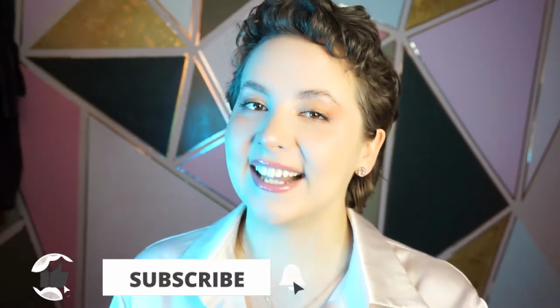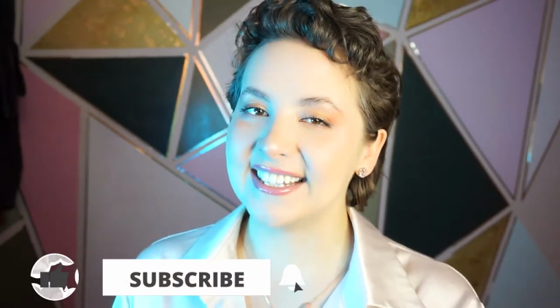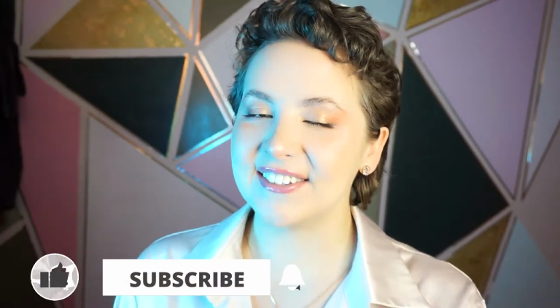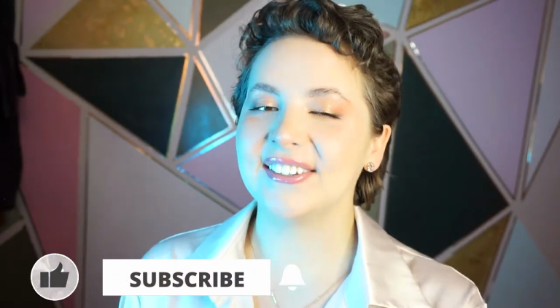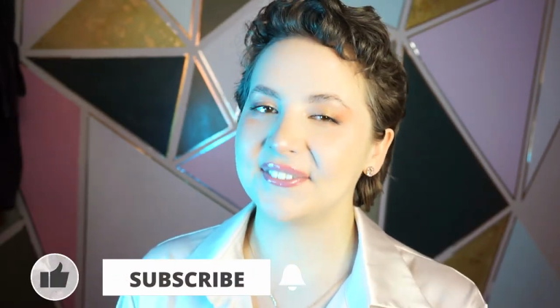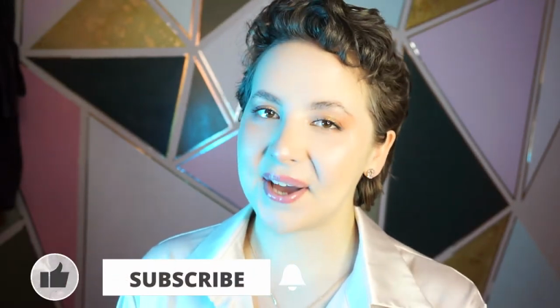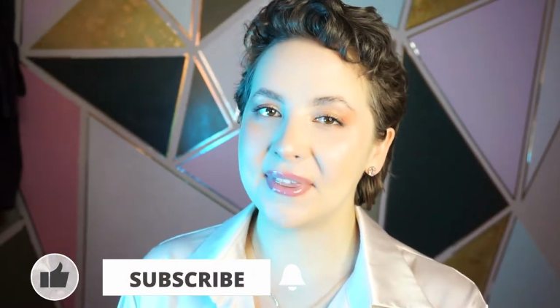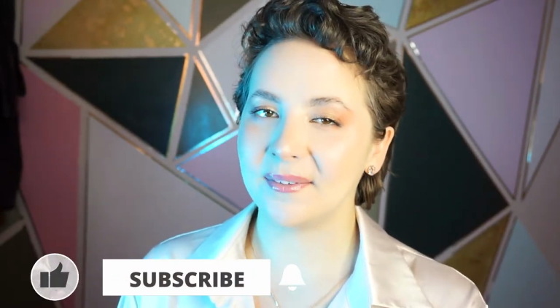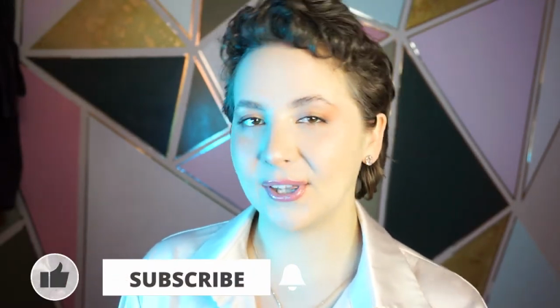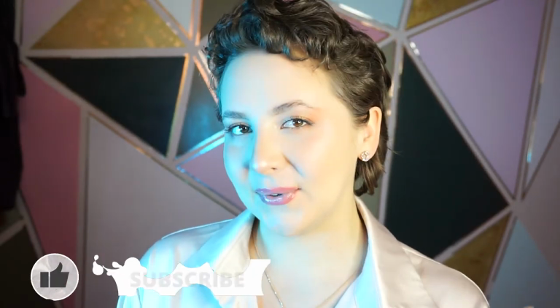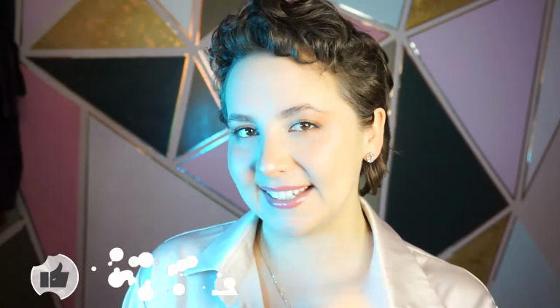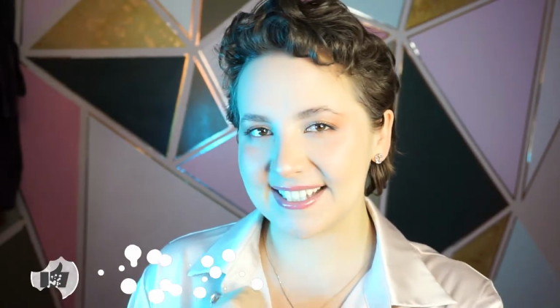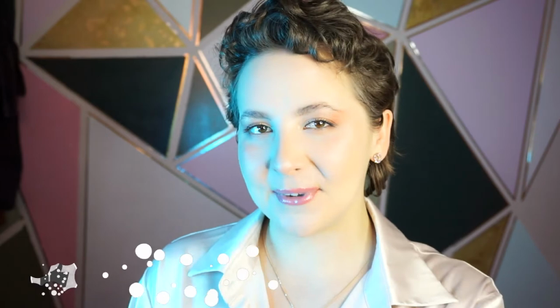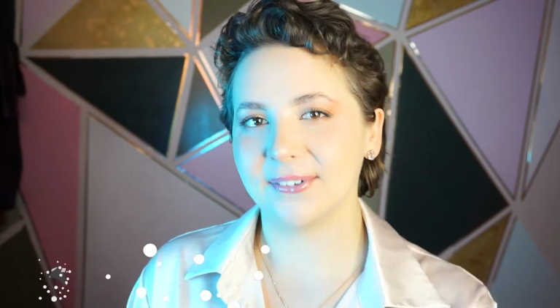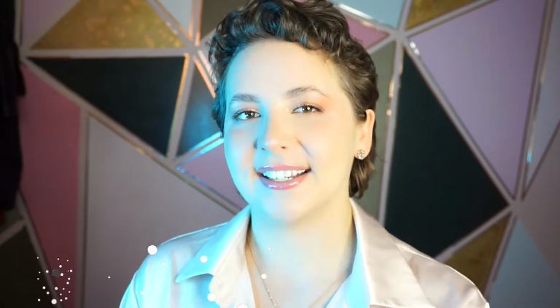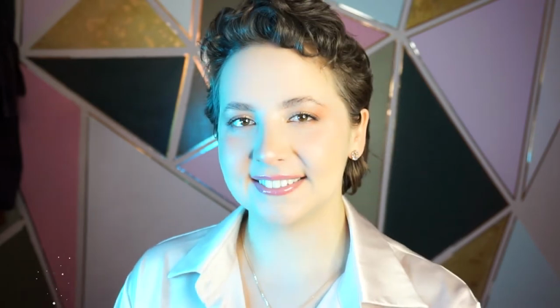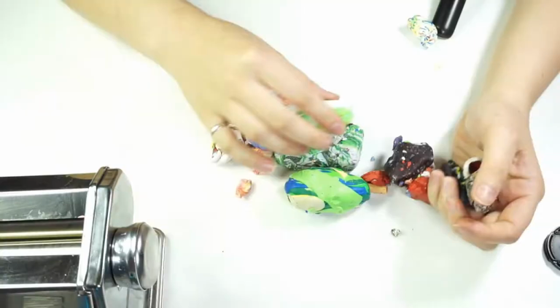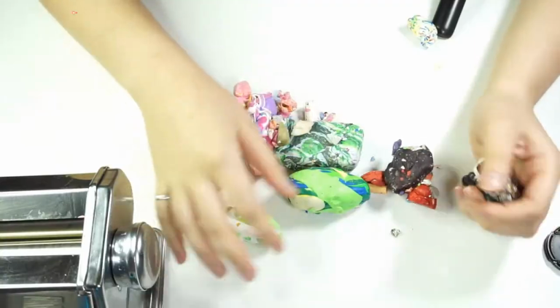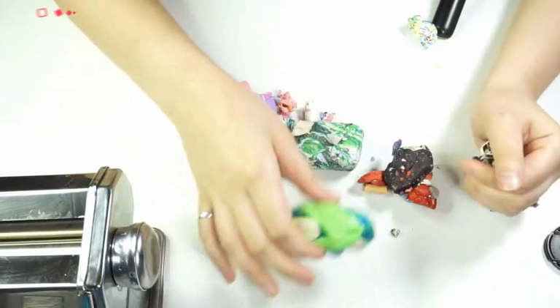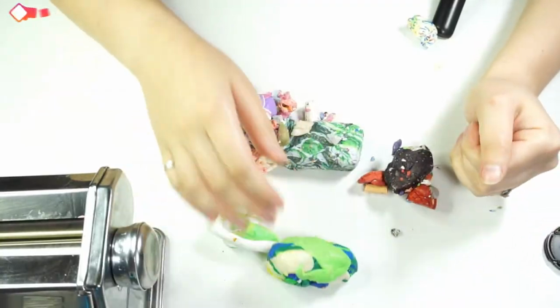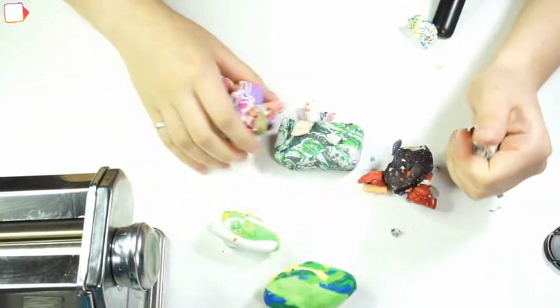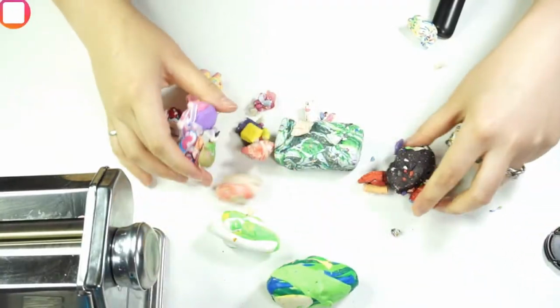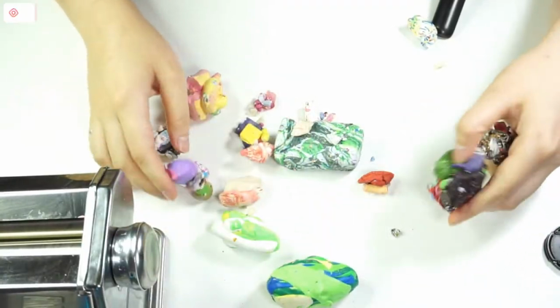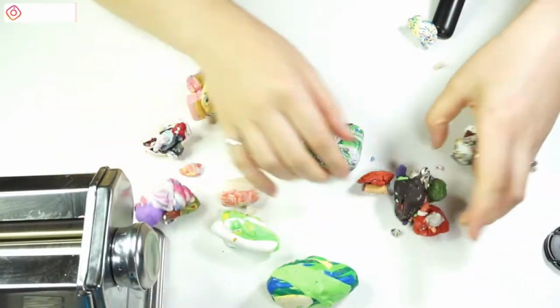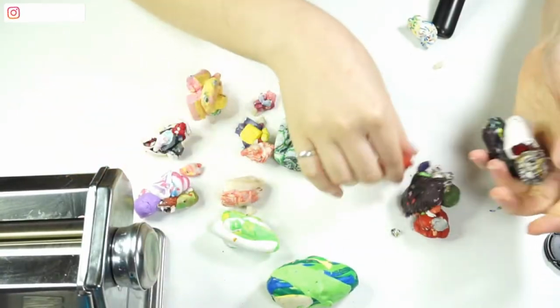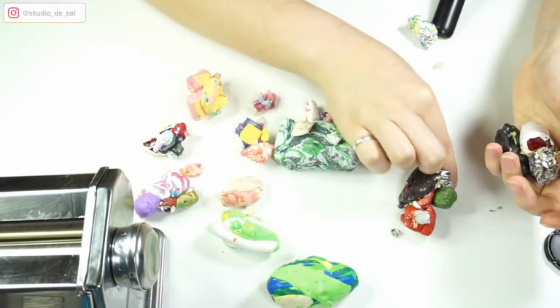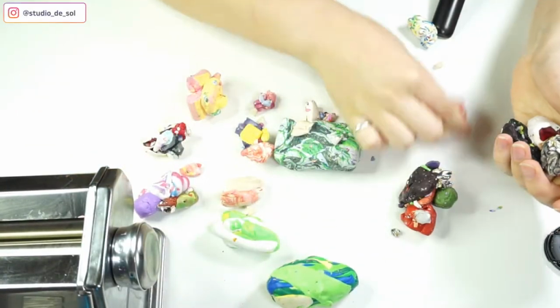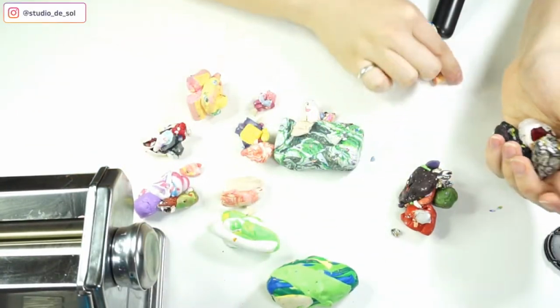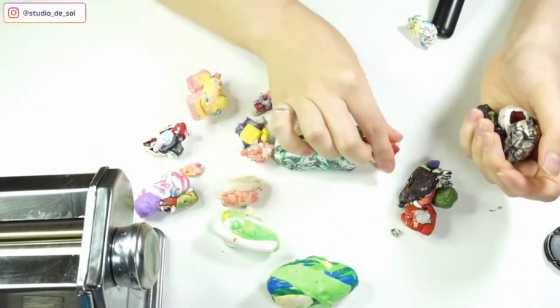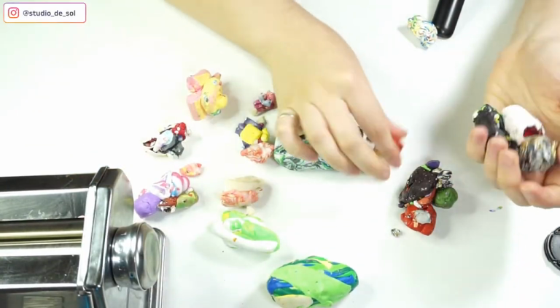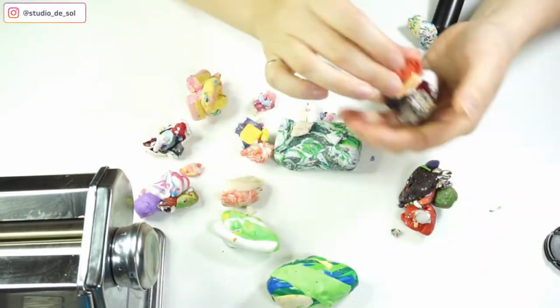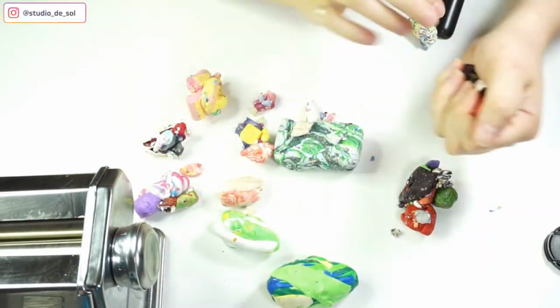If you want to support me and my channel, don't forget to hit the red button, like this video, and leave a comment down below. And let's keep going.